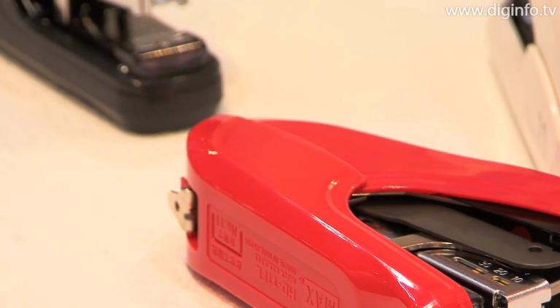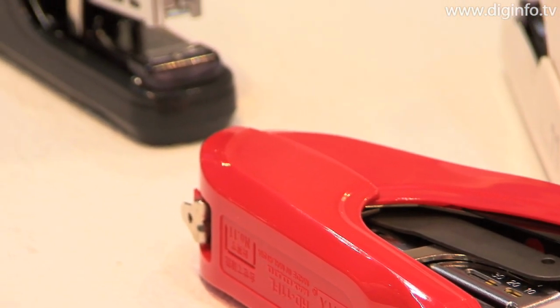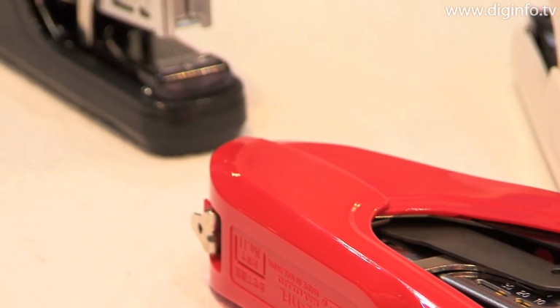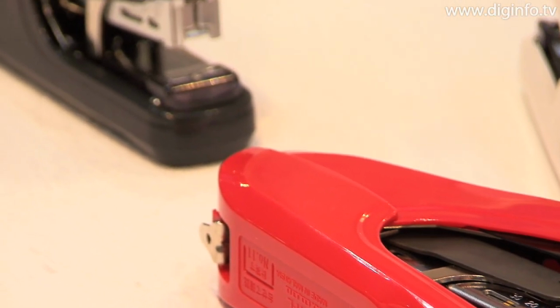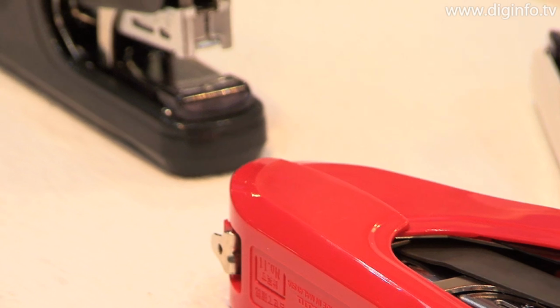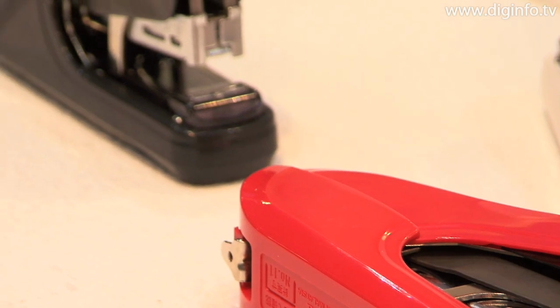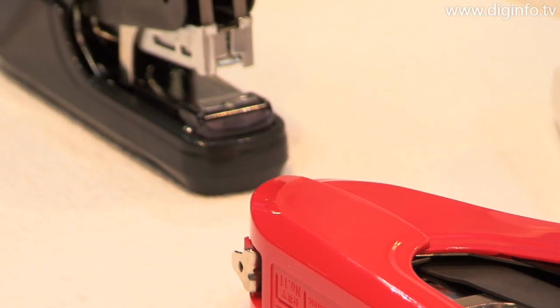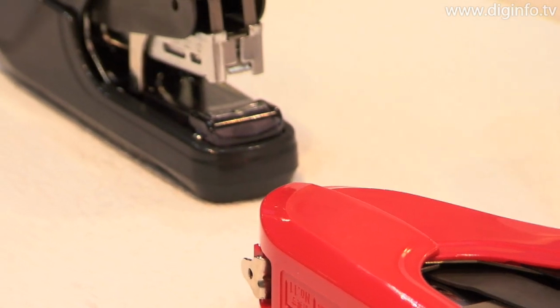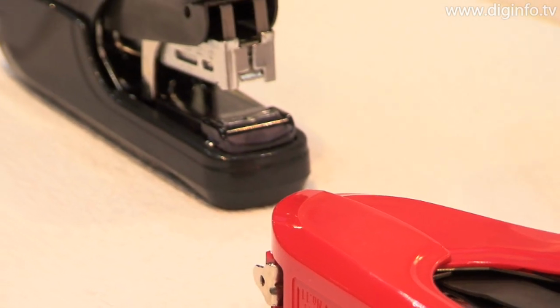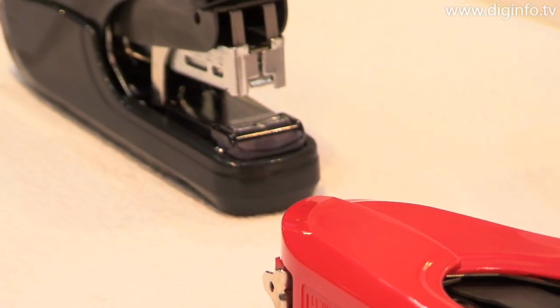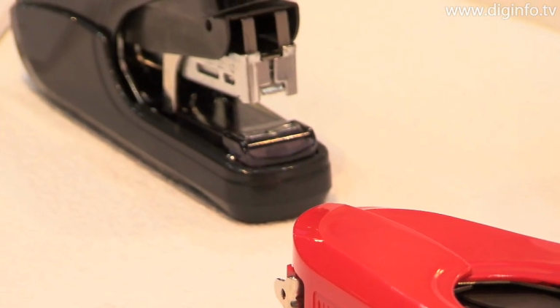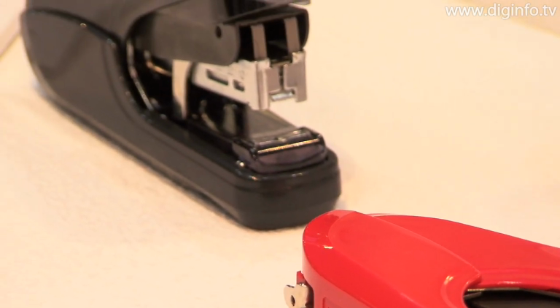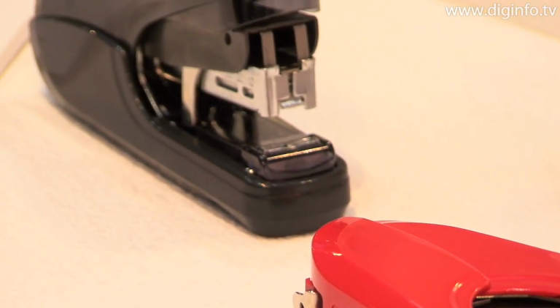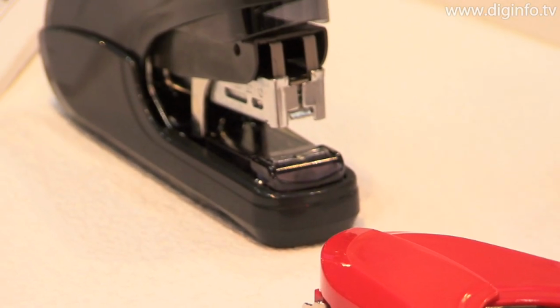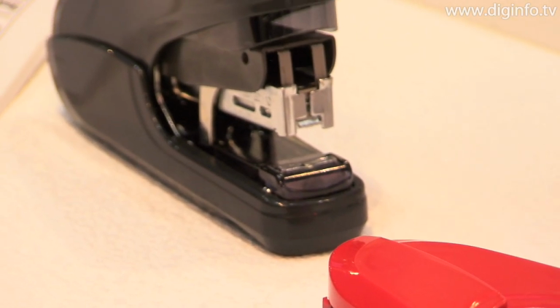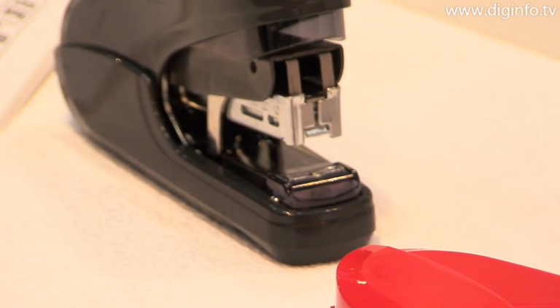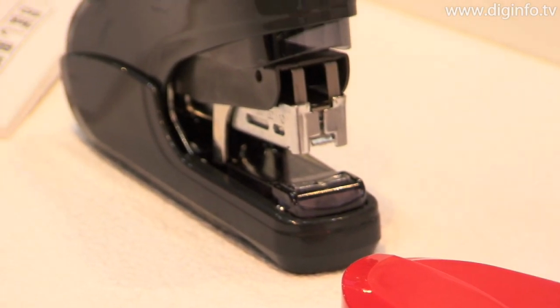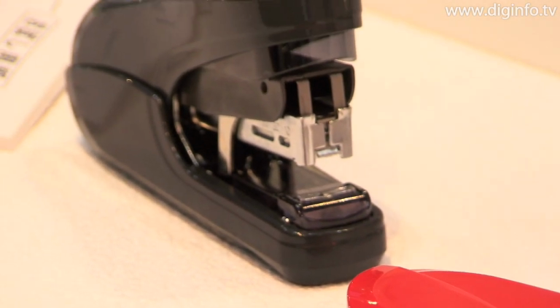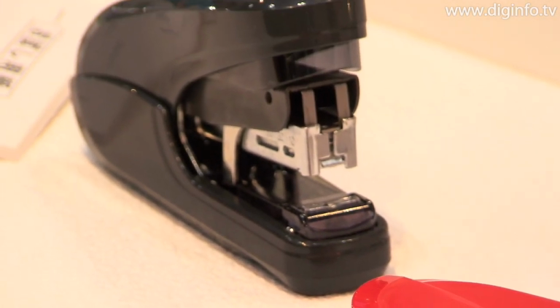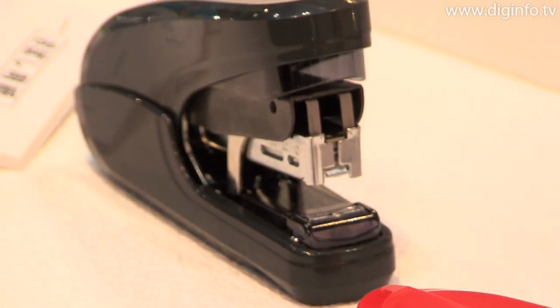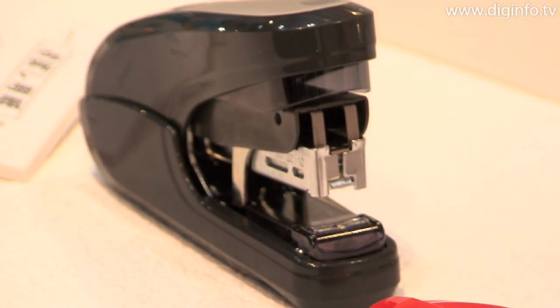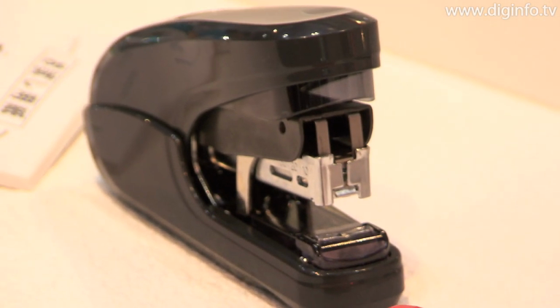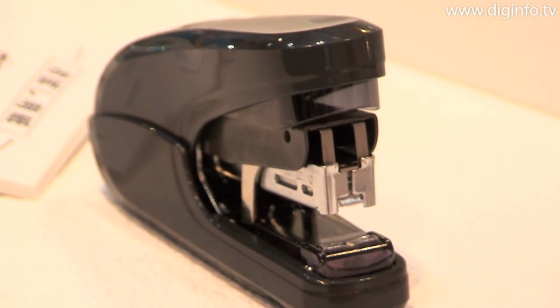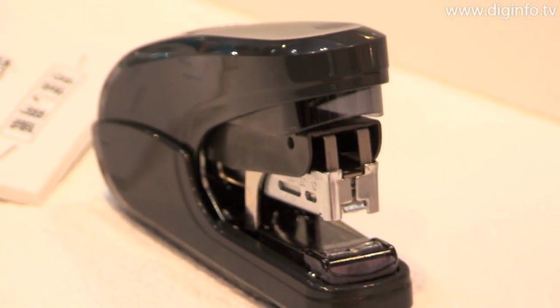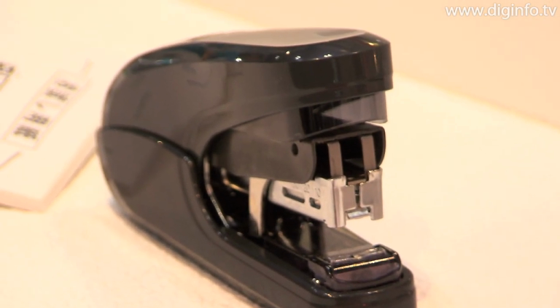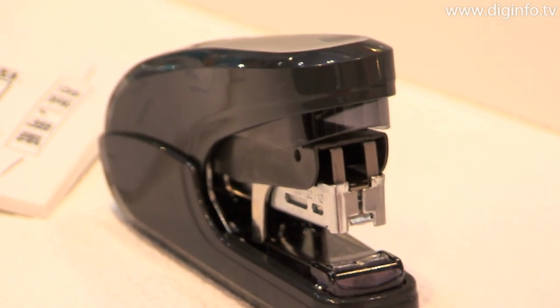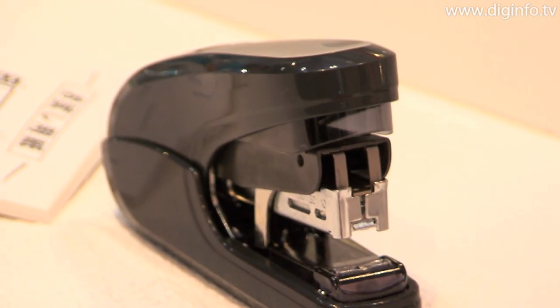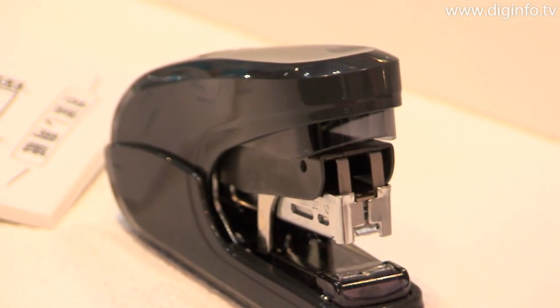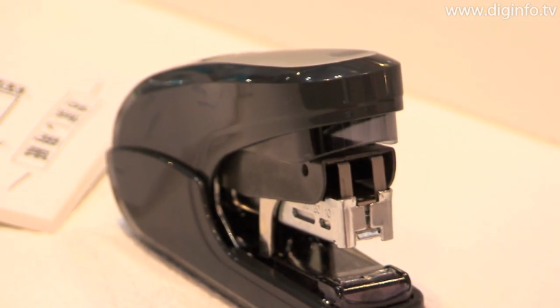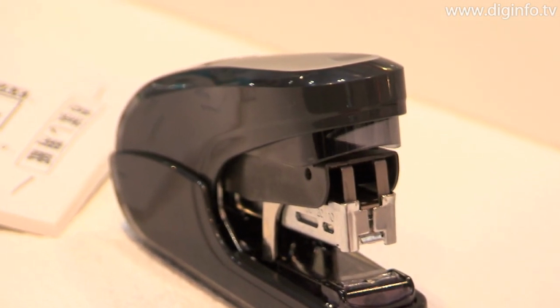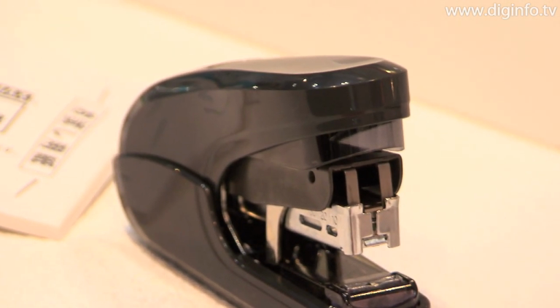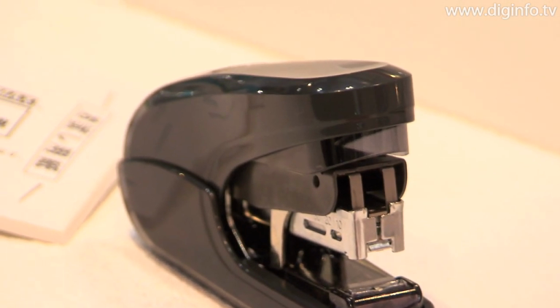Also, the staples are the flat clinch type with a flat rear surface, so they don't stick out above the document.